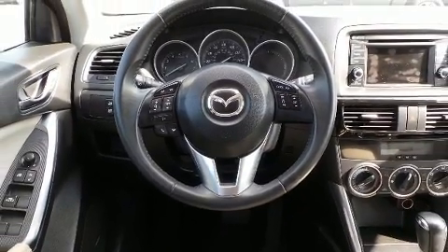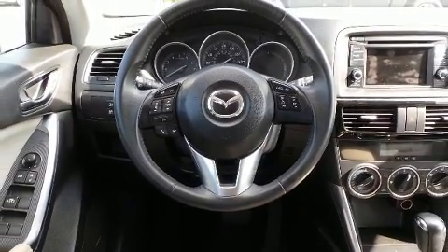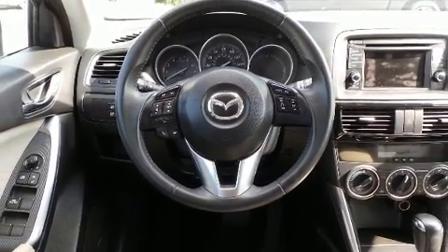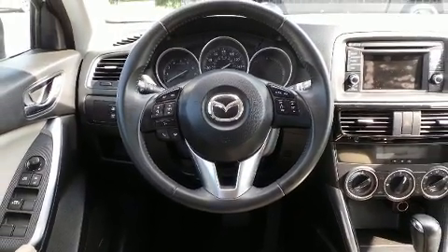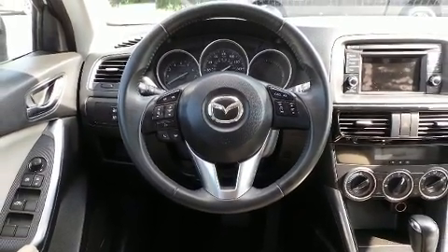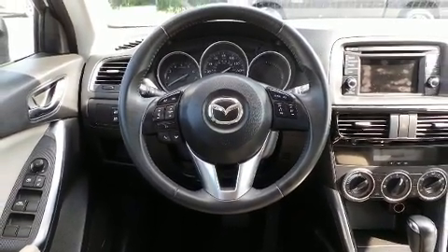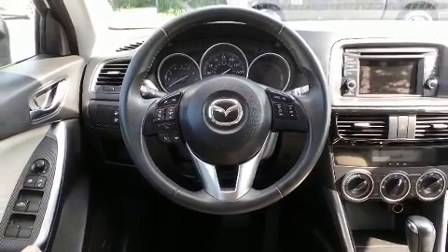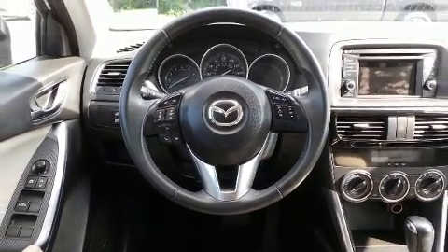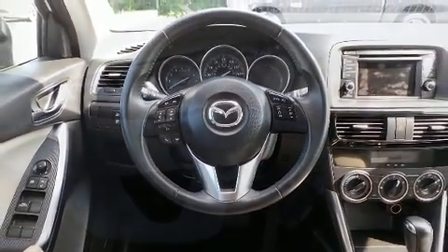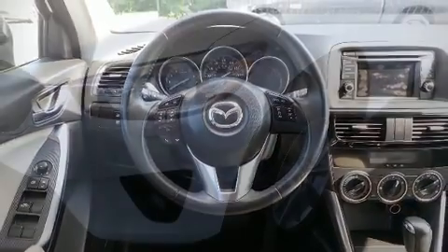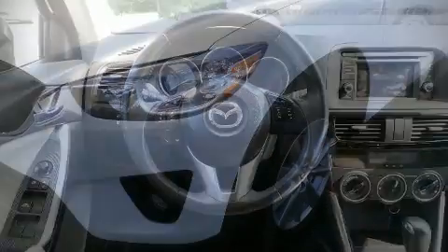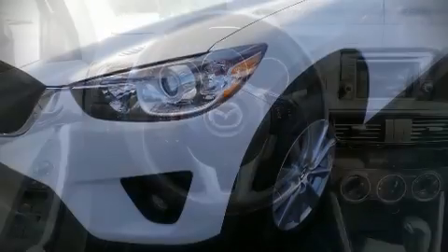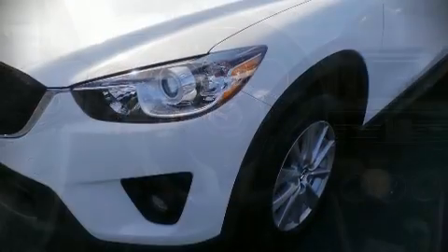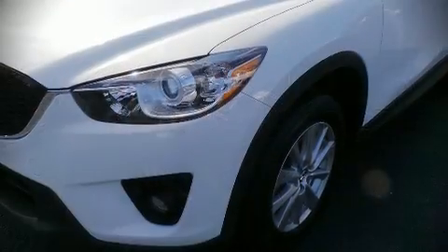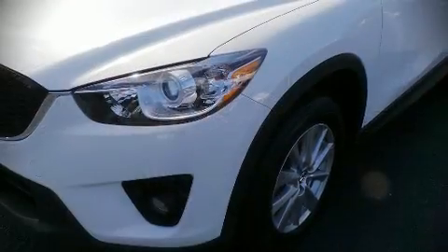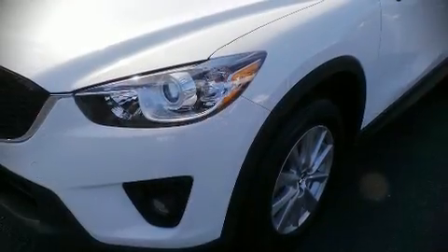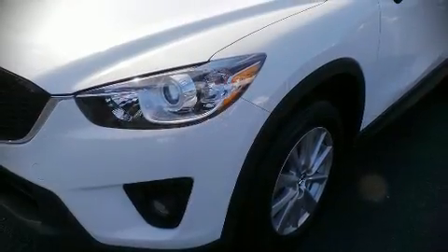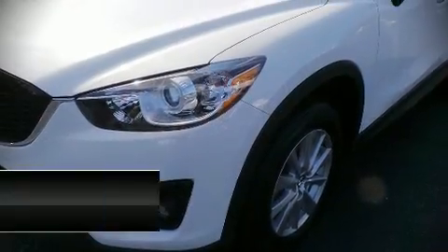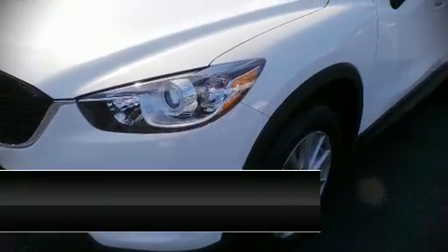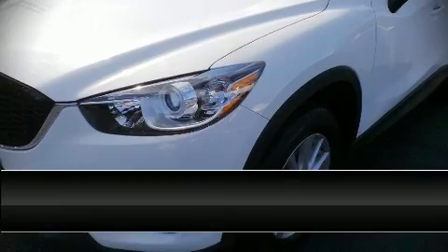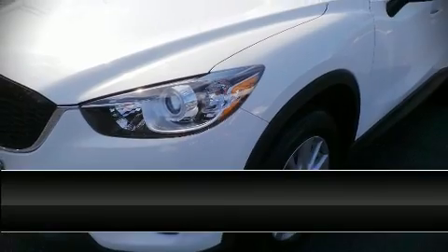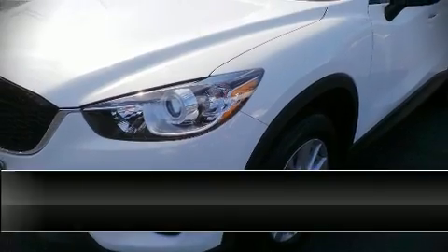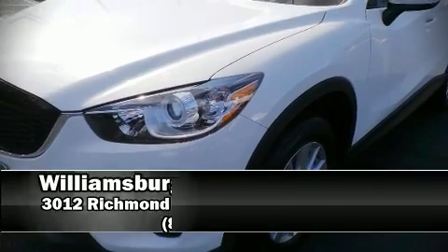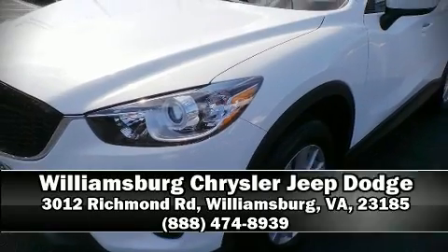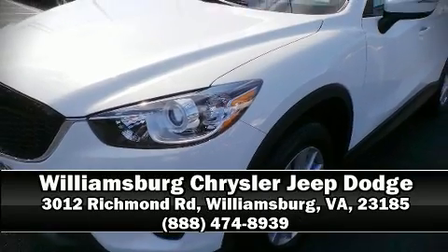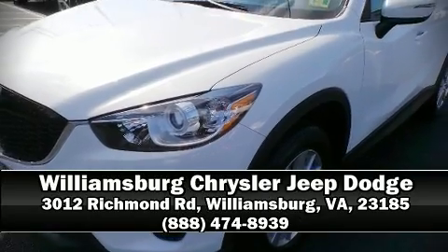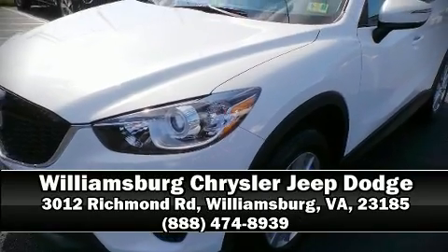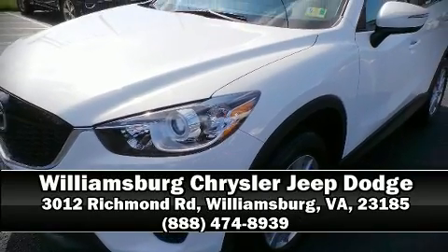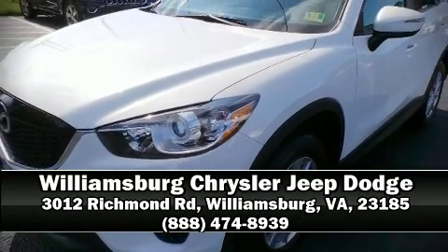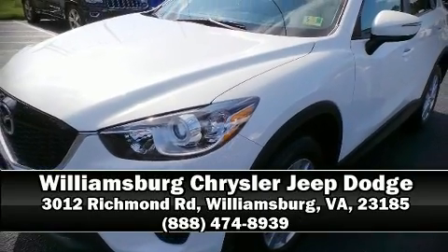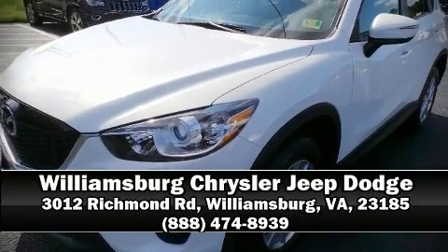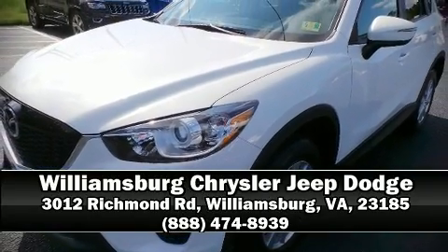Sophisticated all-wheel drive technology maintains a firm grip on the road. Stop by our dealership or give us a call for more information.